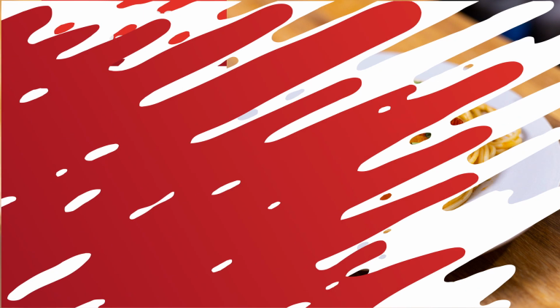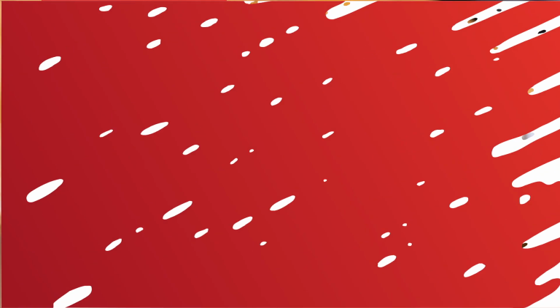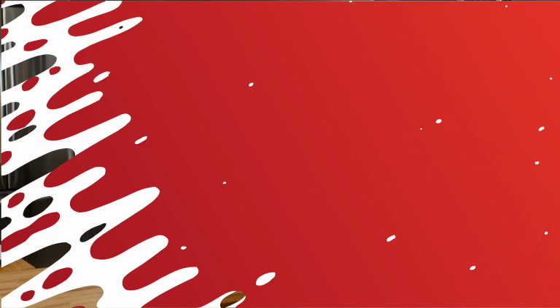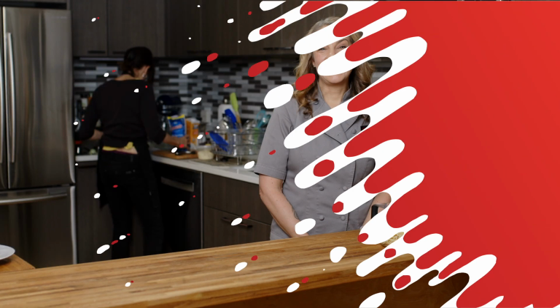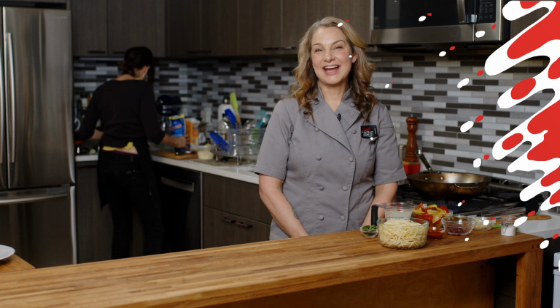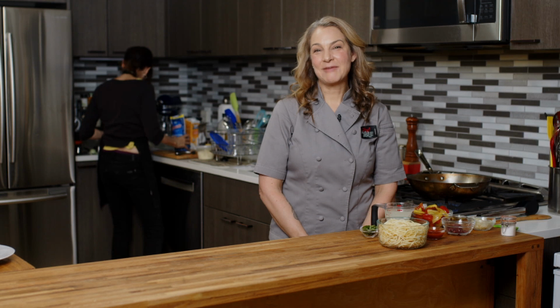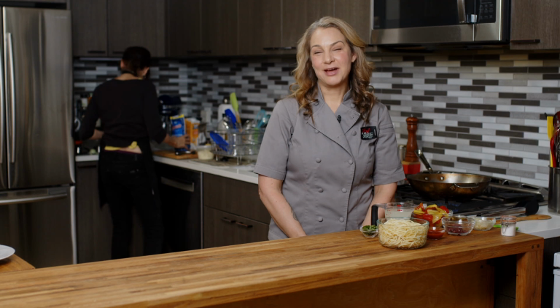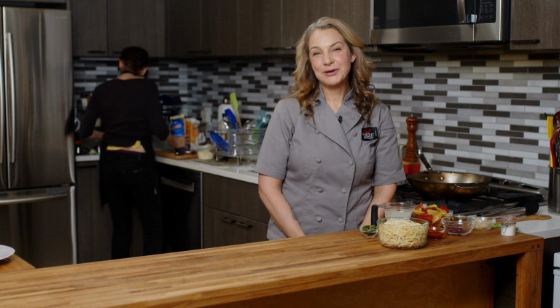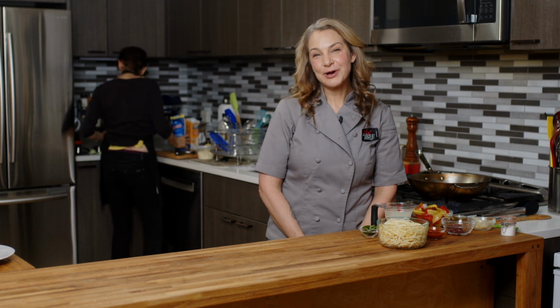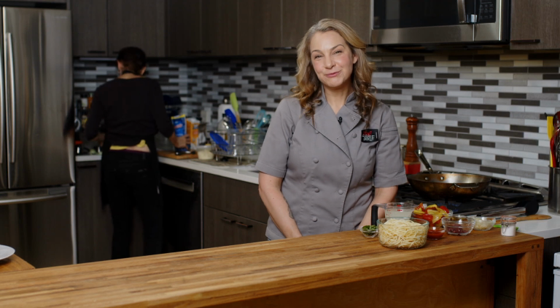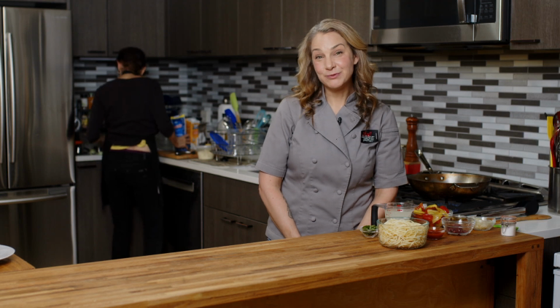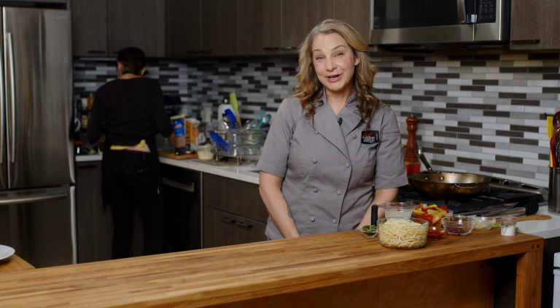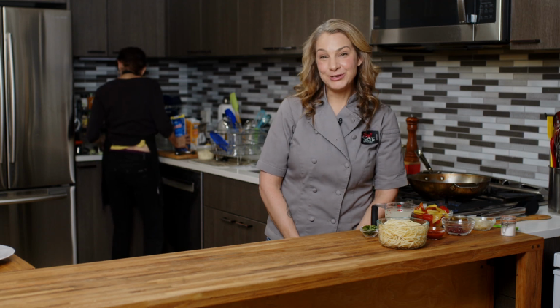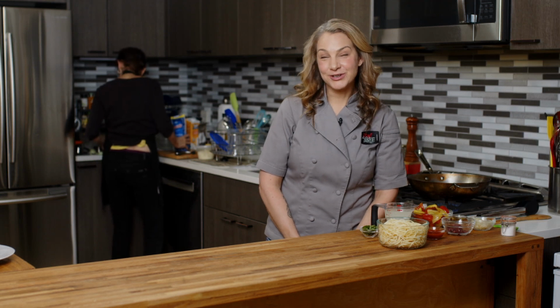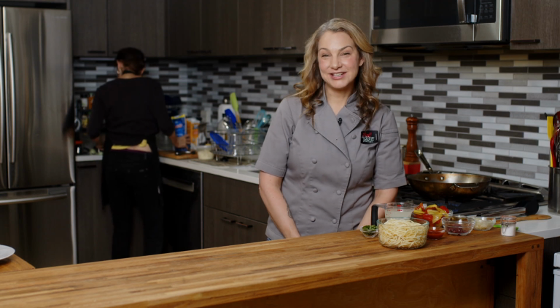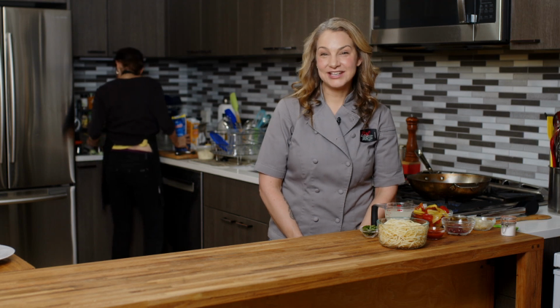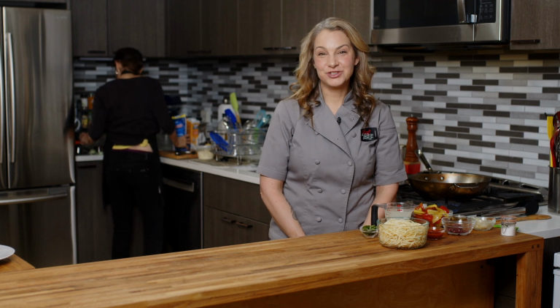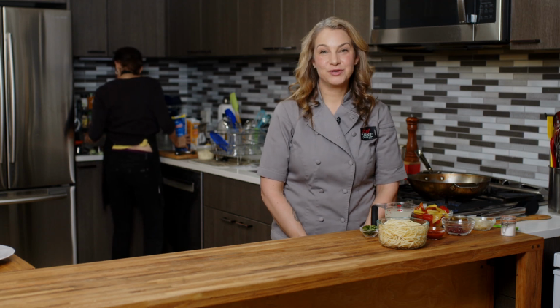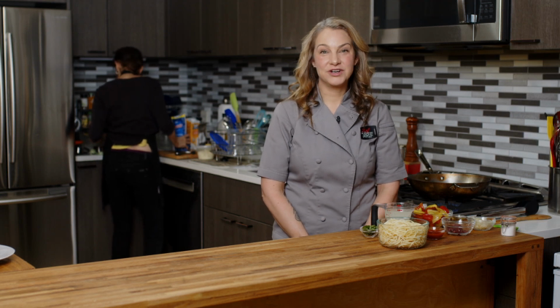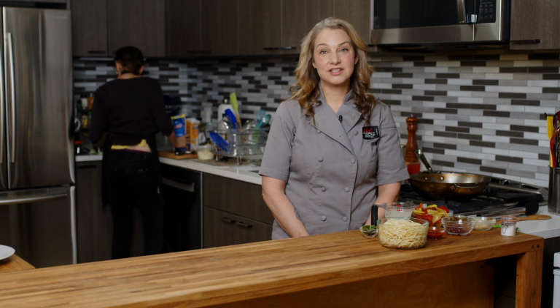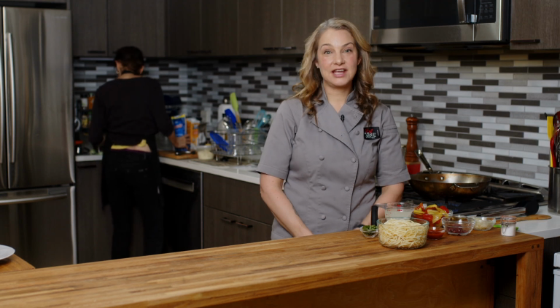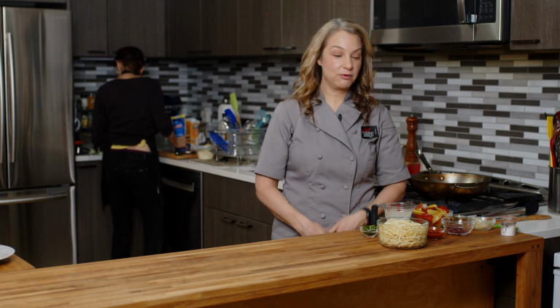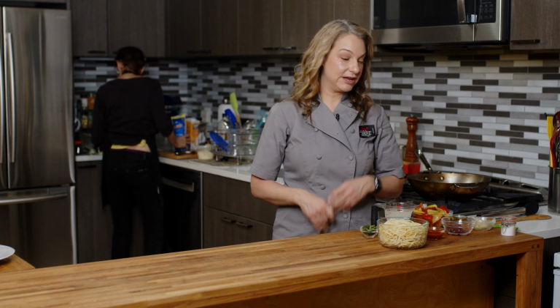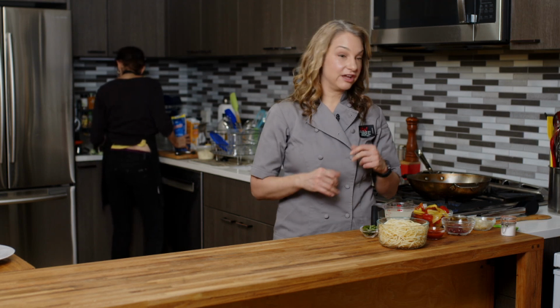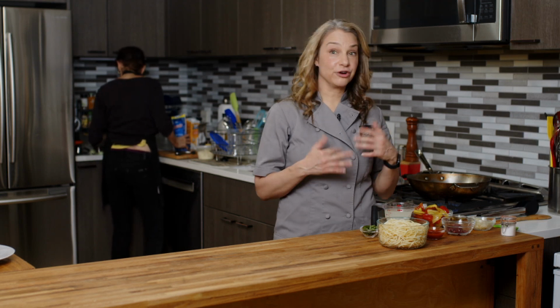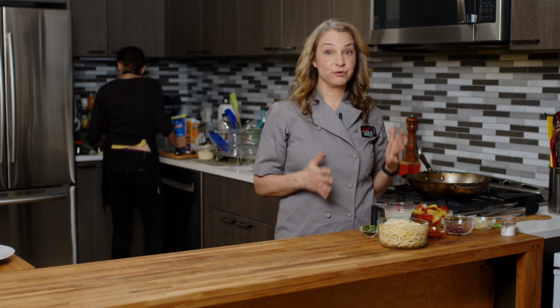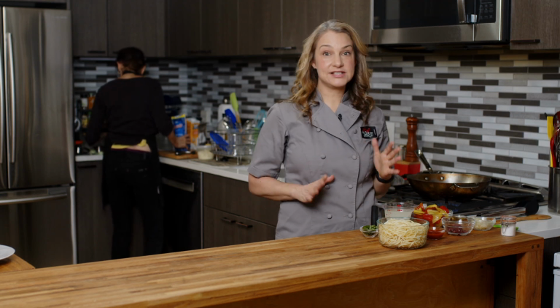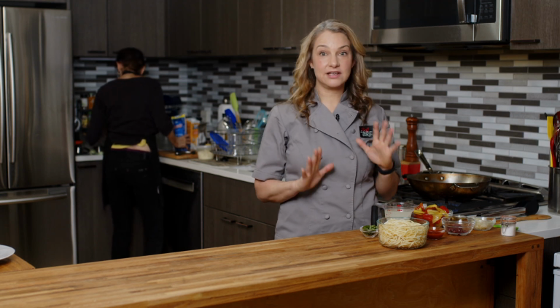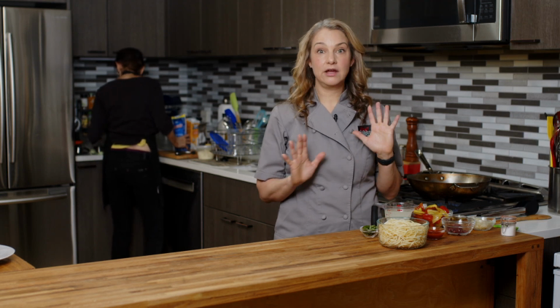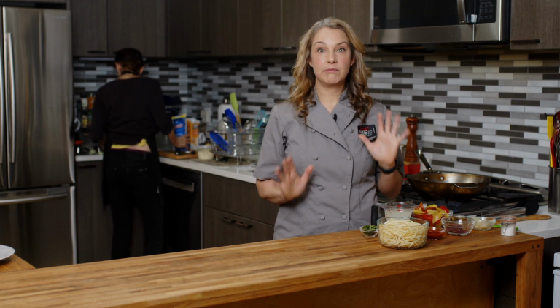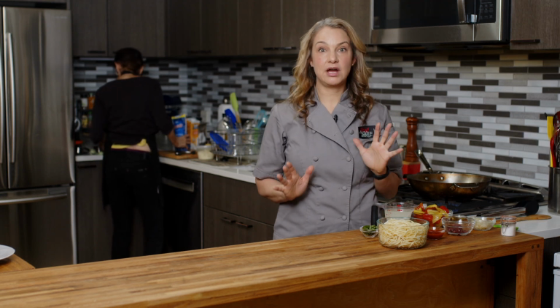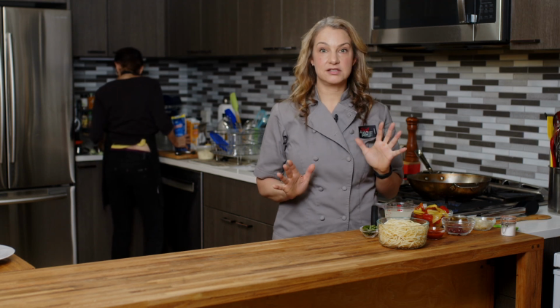Hi, I'm Abby. Welcome to my New York City kitchen where today we're making harissa pasta.